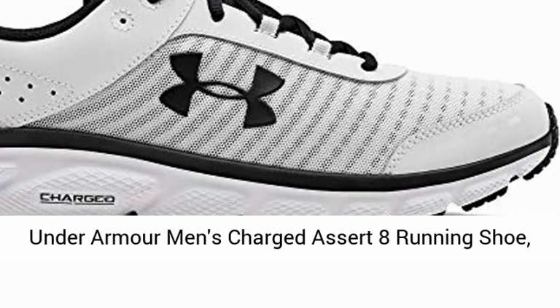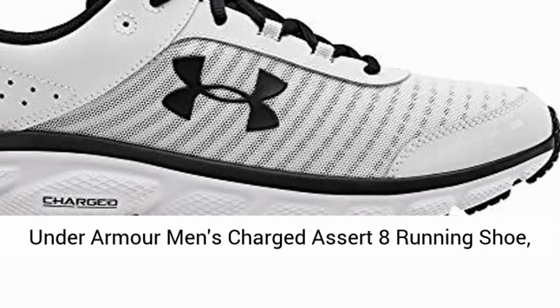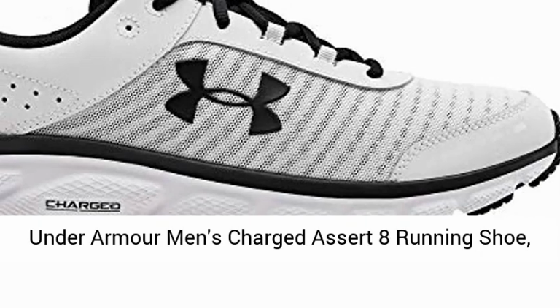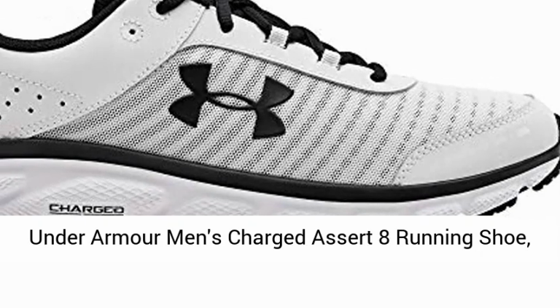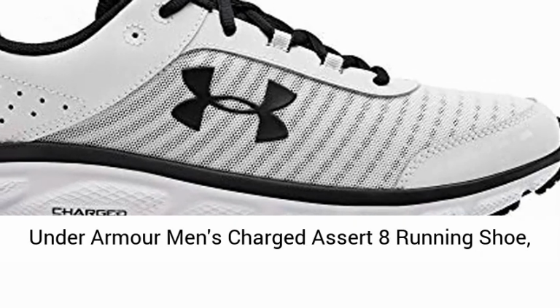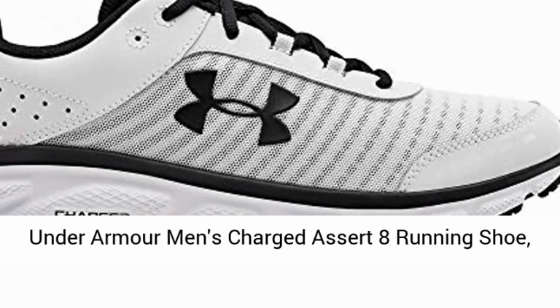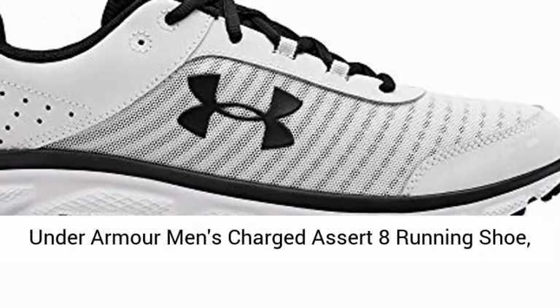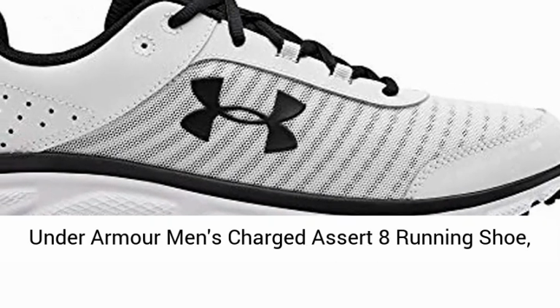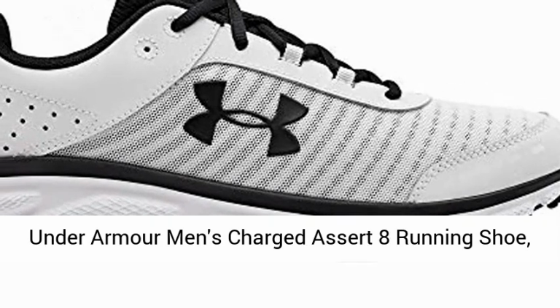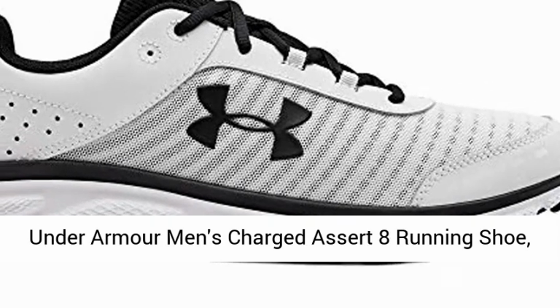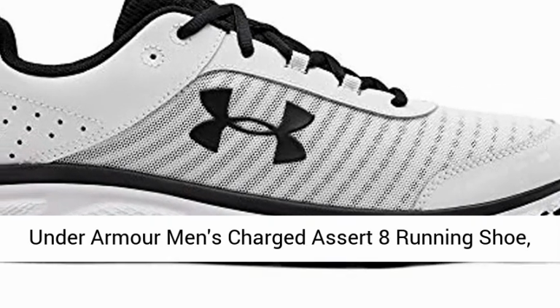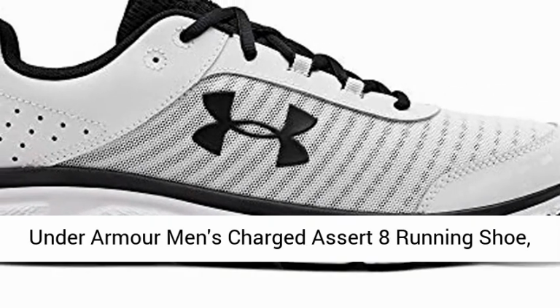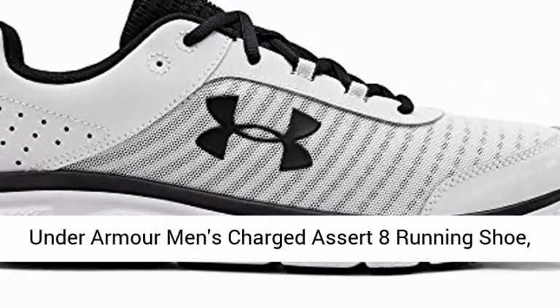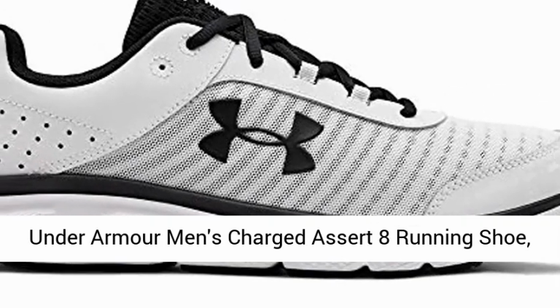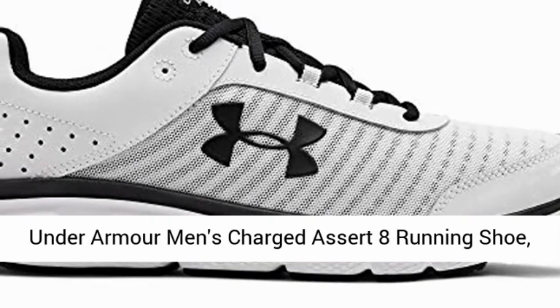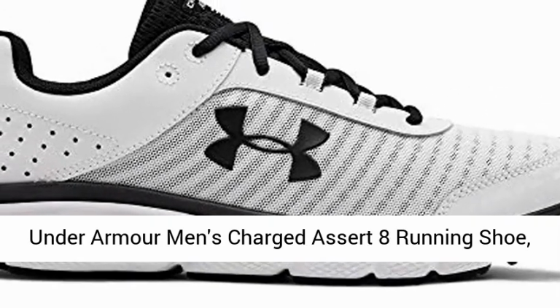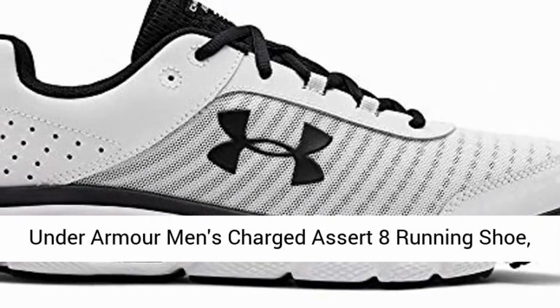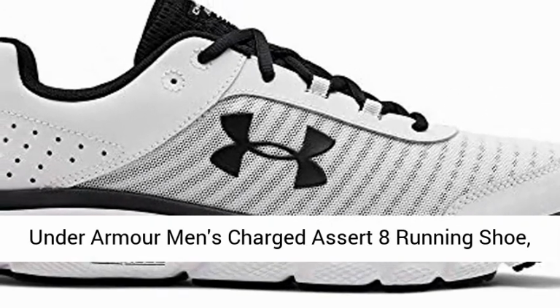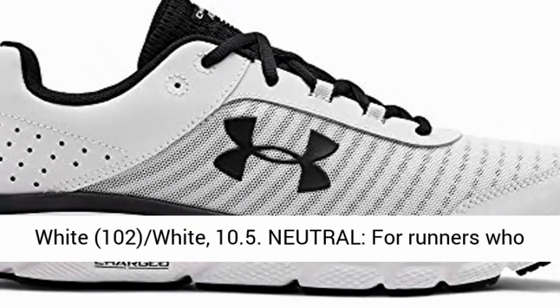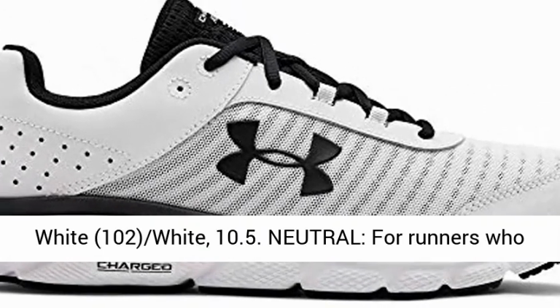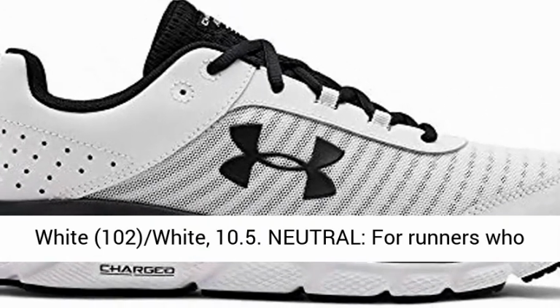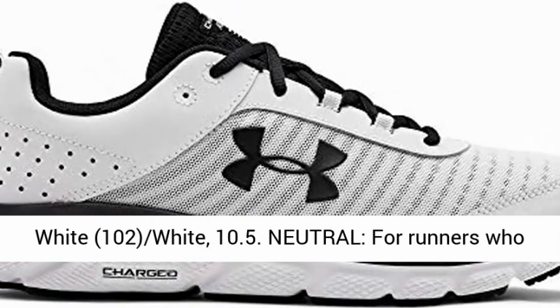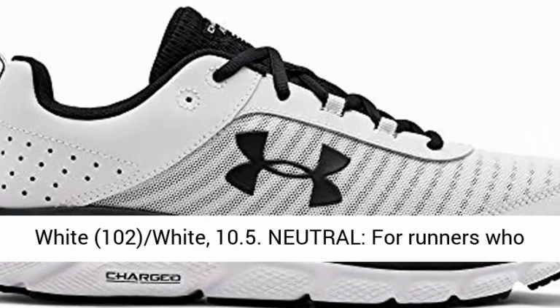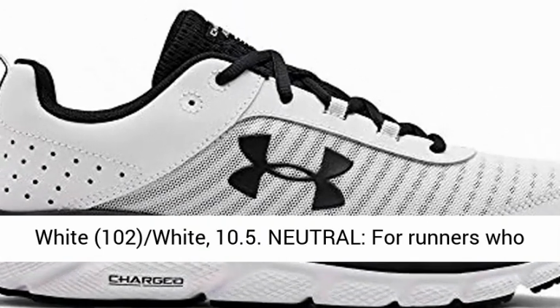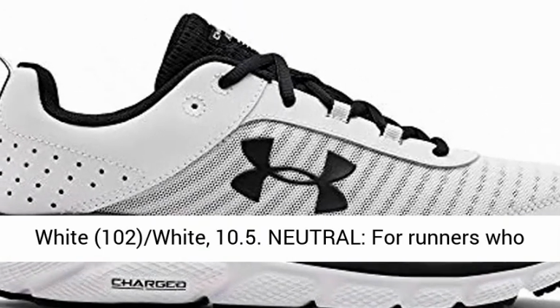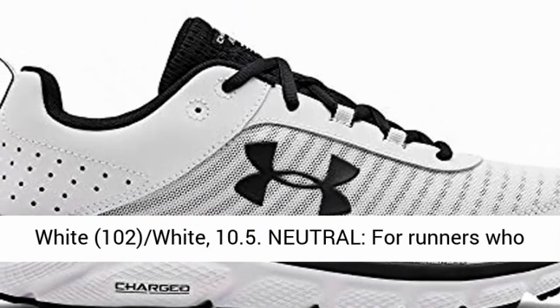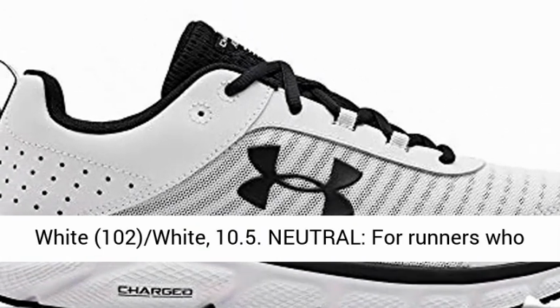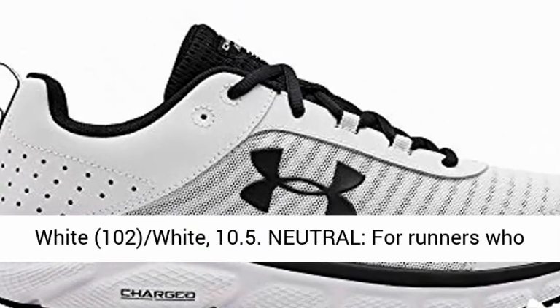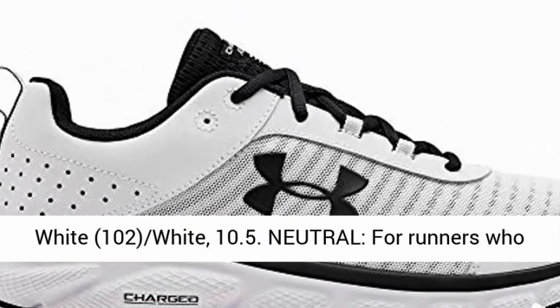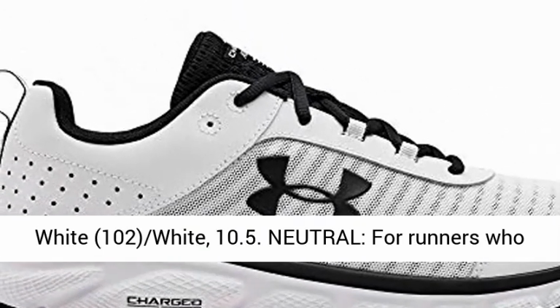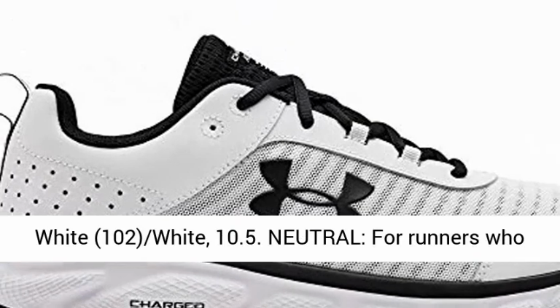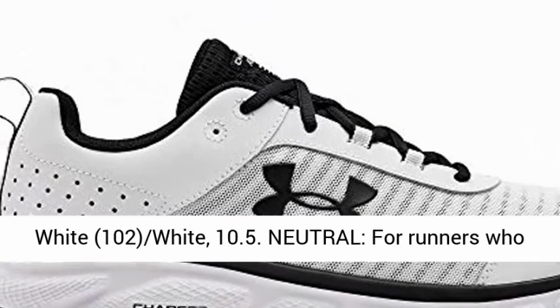Under Armour Men's Charged Assert 8 Running Shoe, White, 10.5.